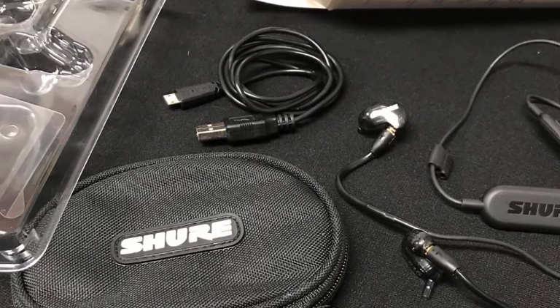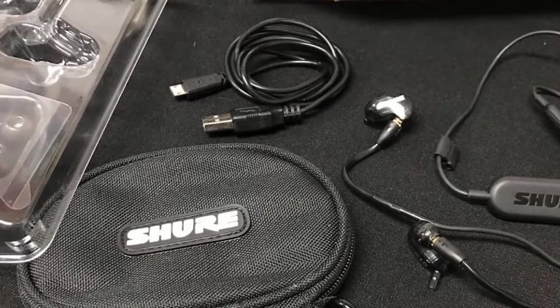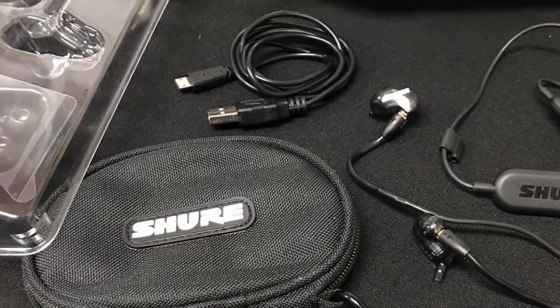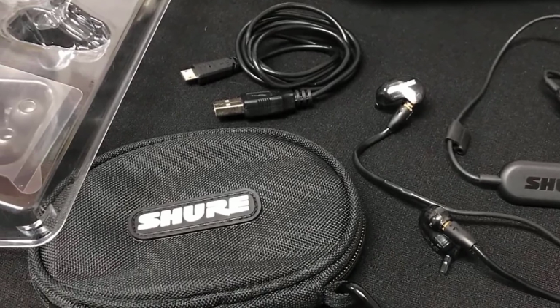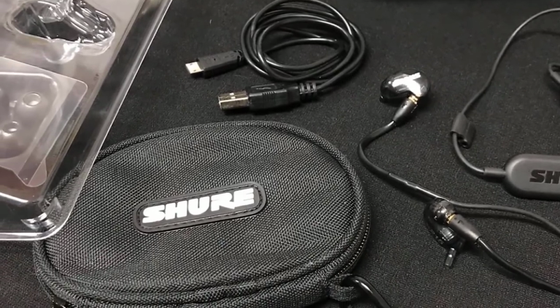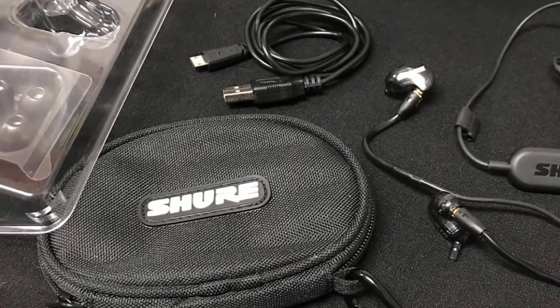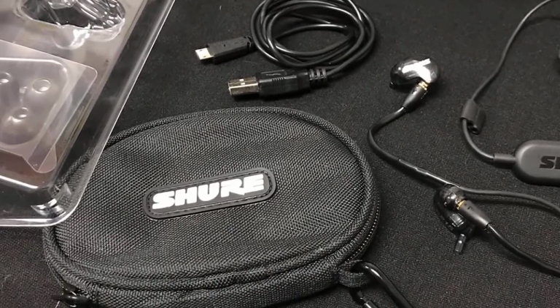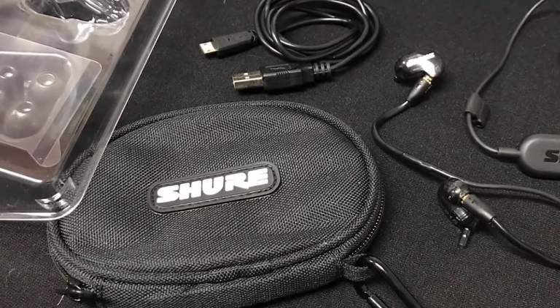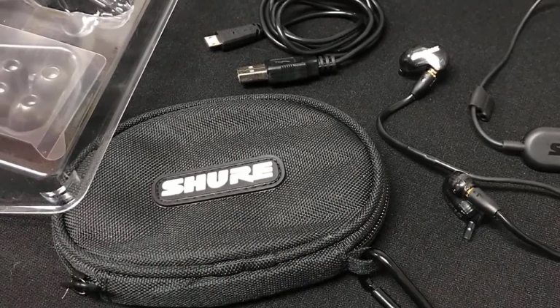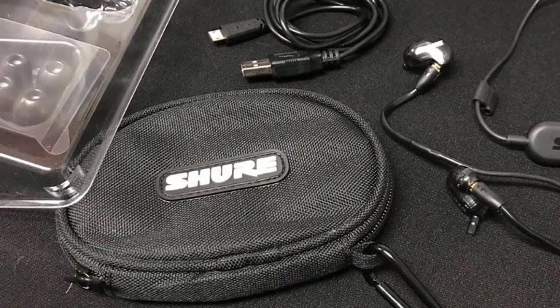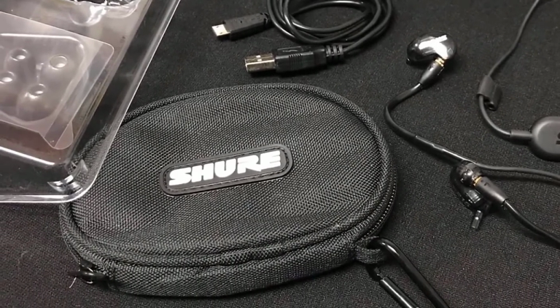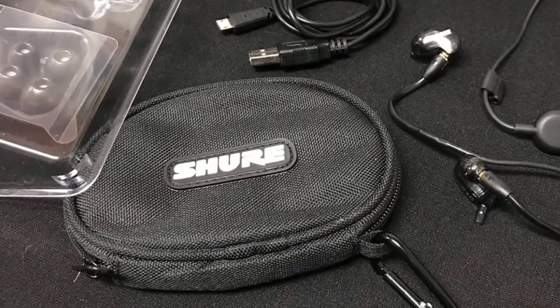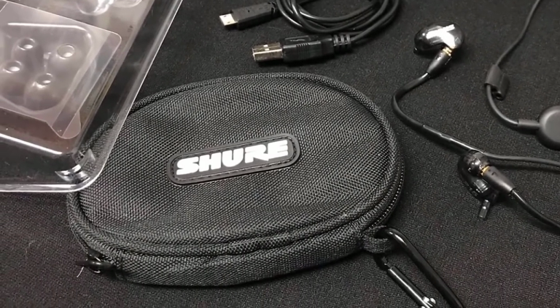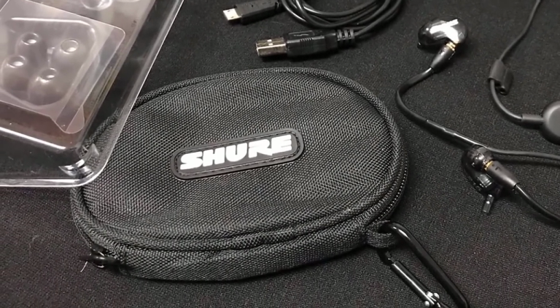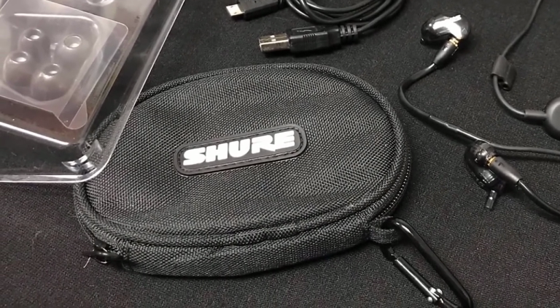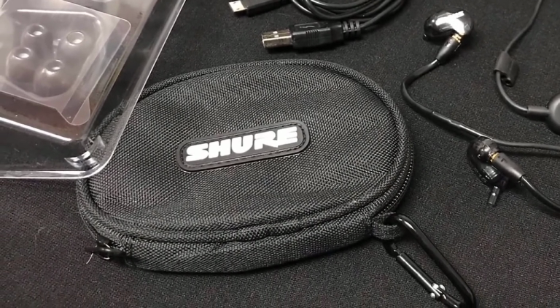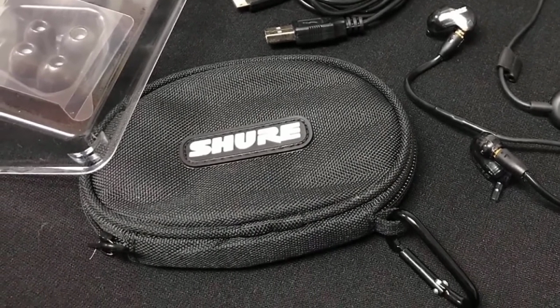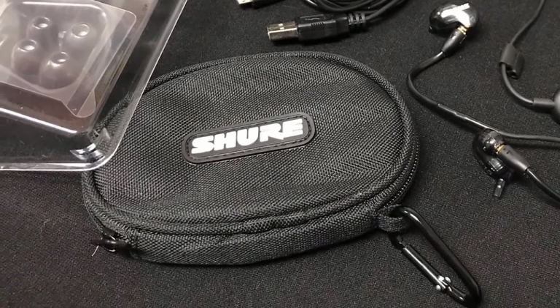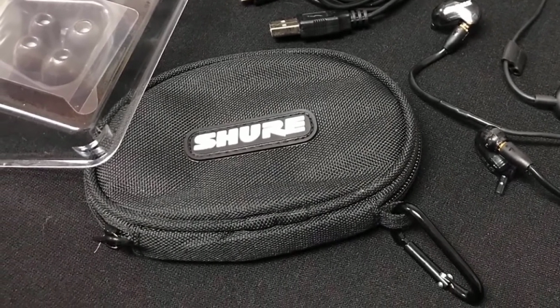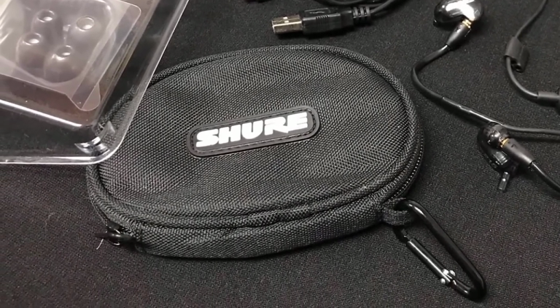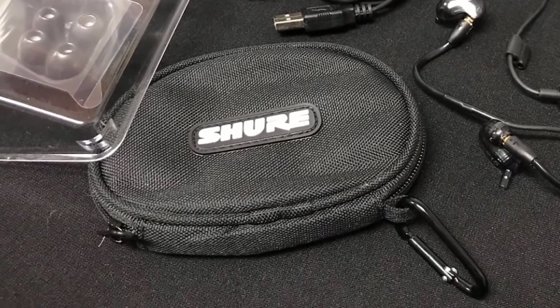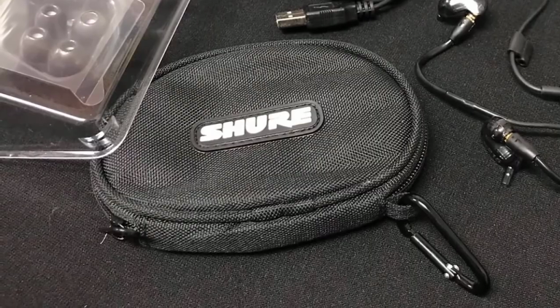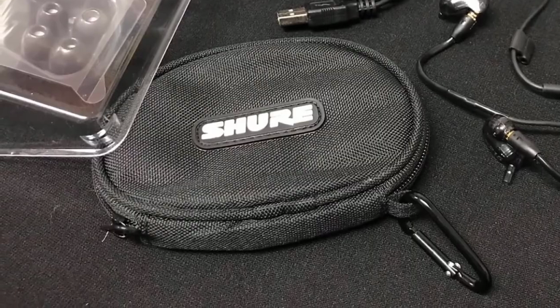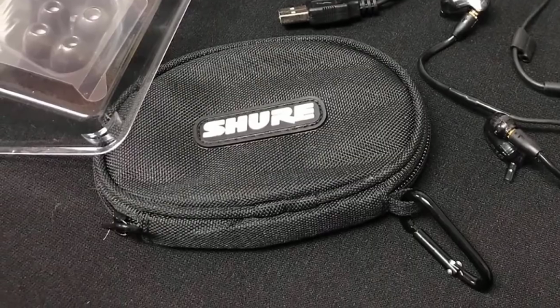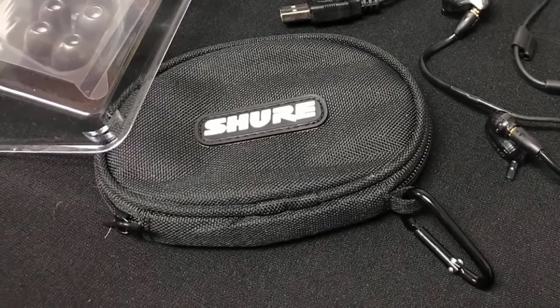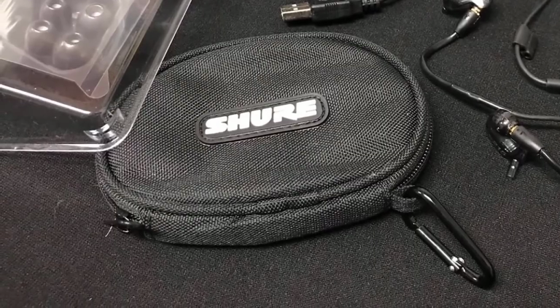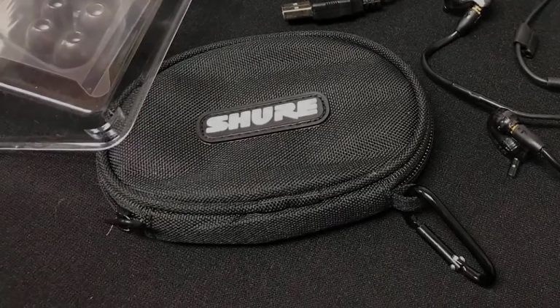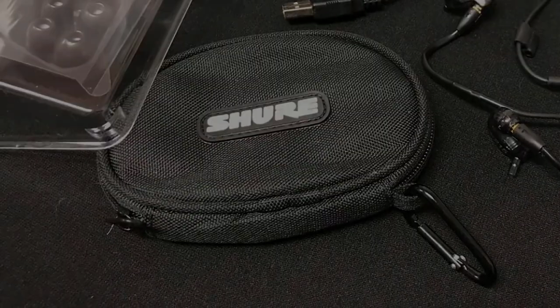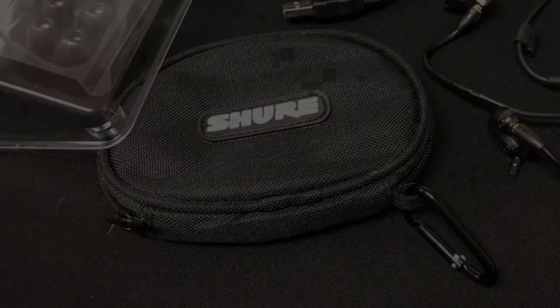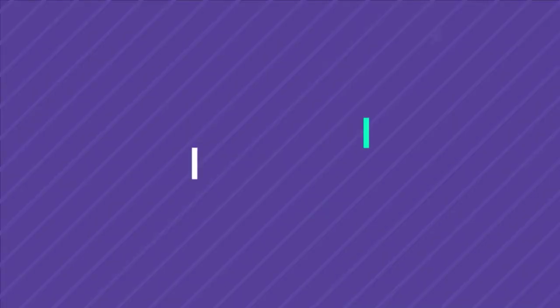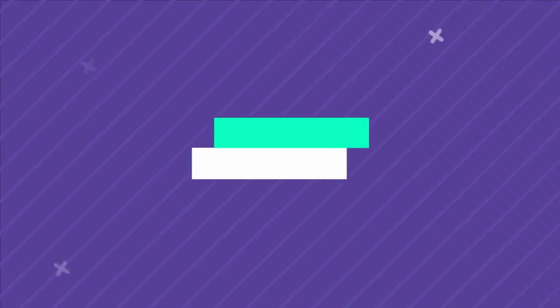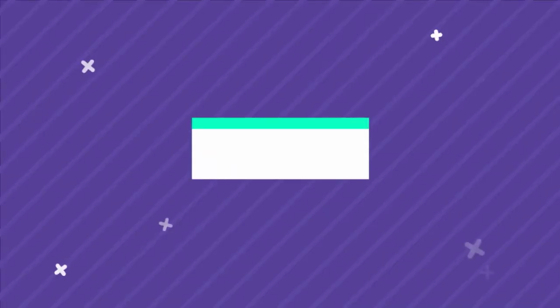You should definitely check out the Shure SE215K and see if these are the earbuds you were looking for.